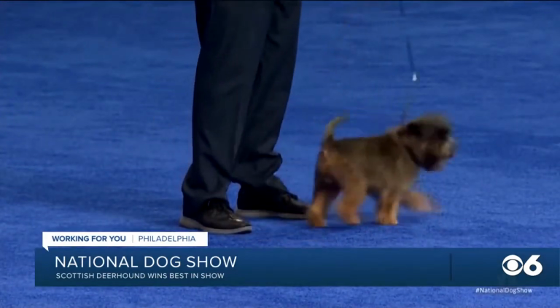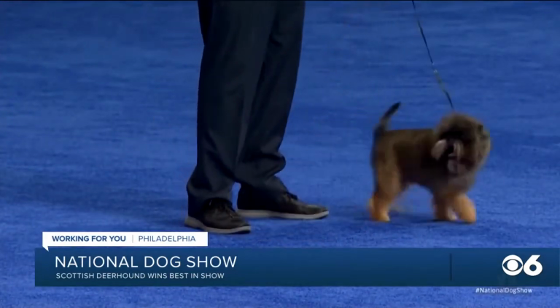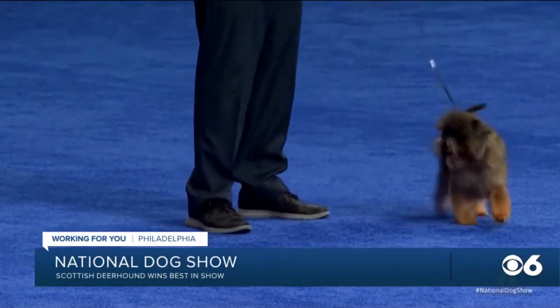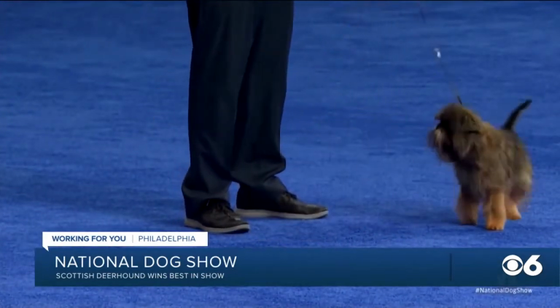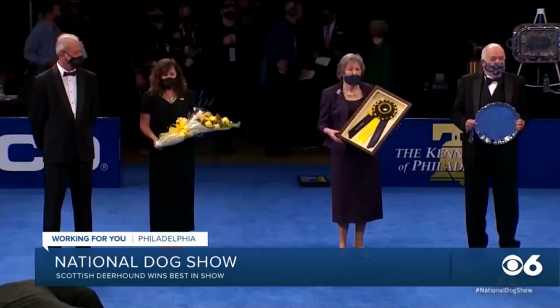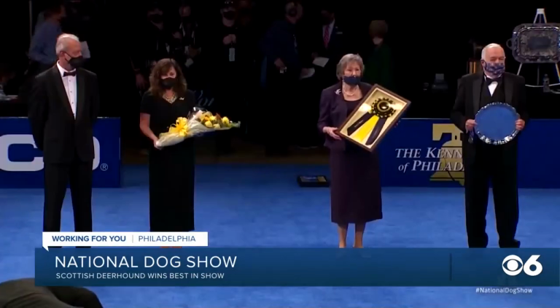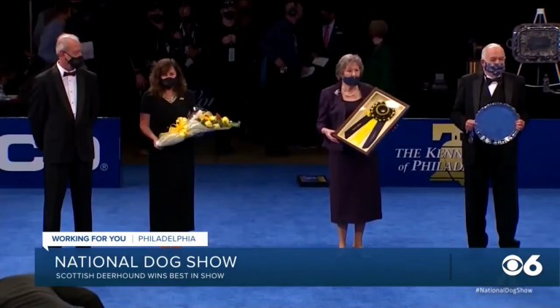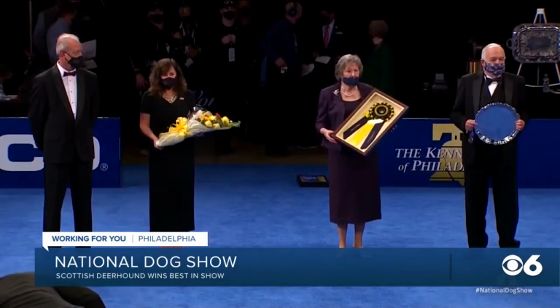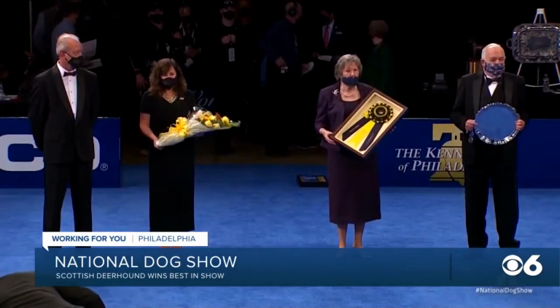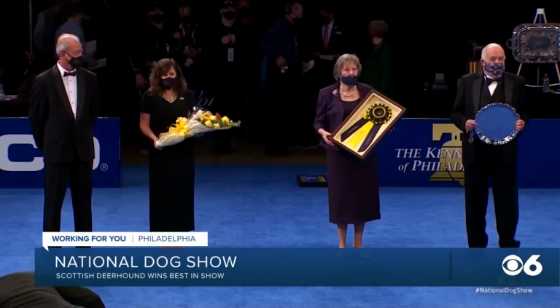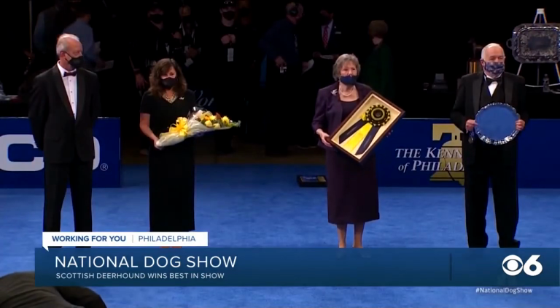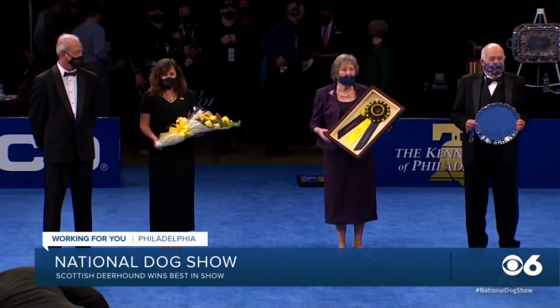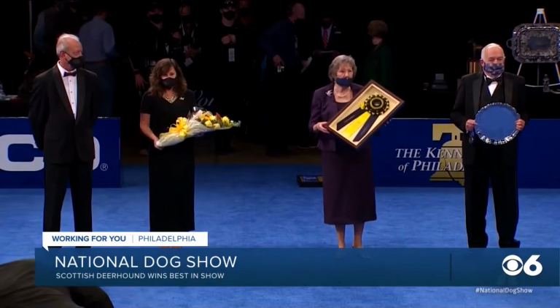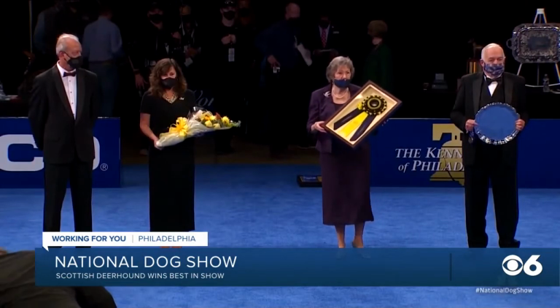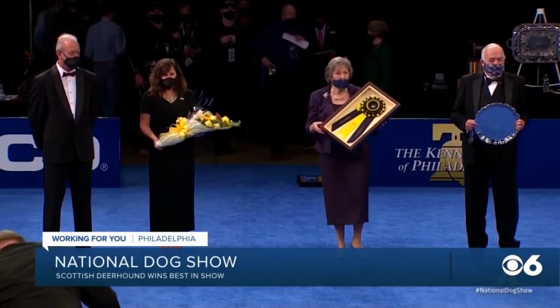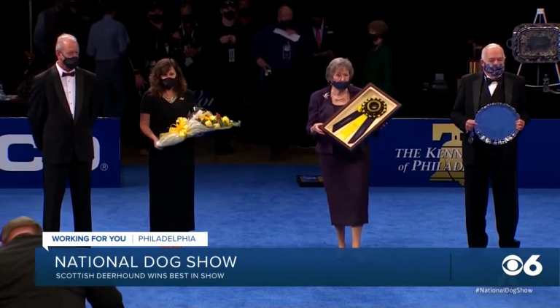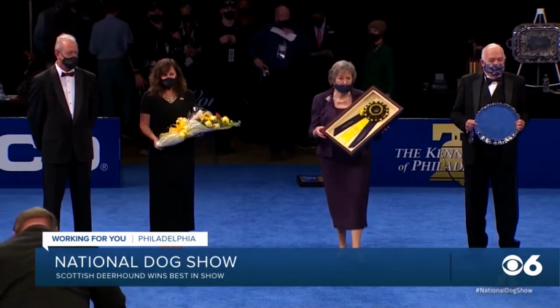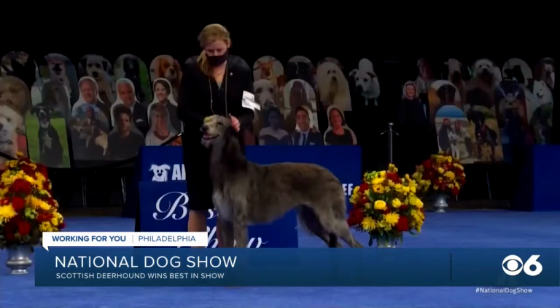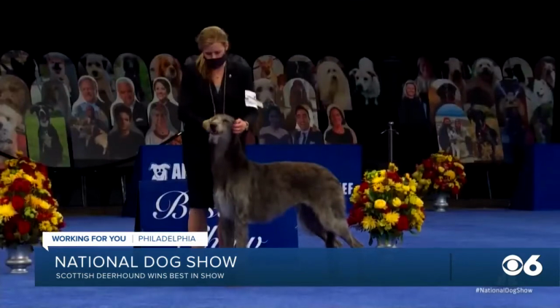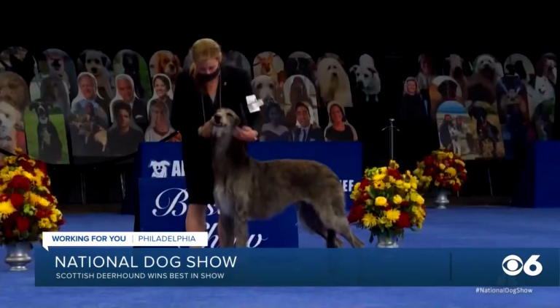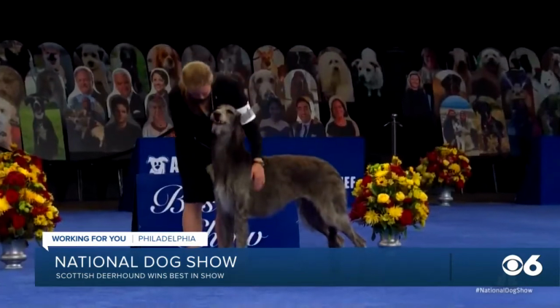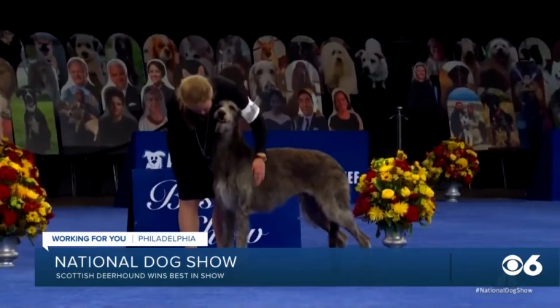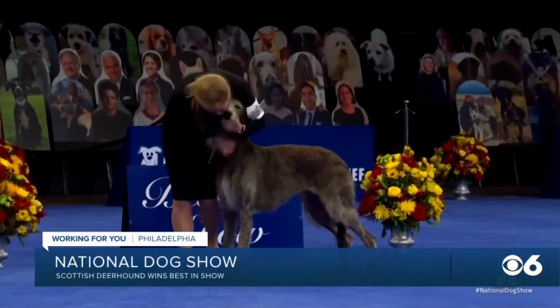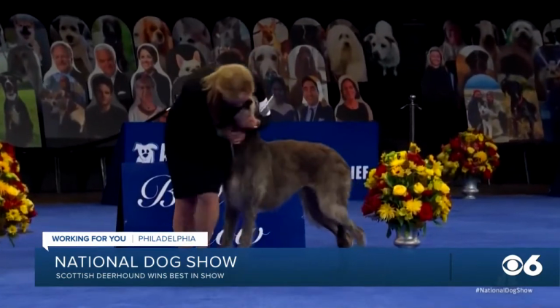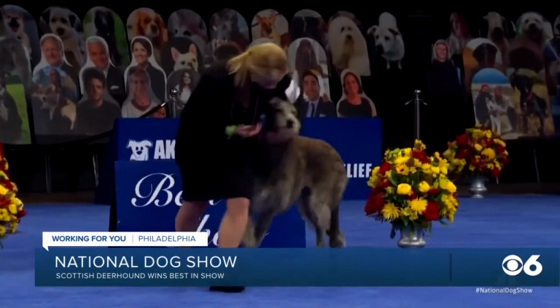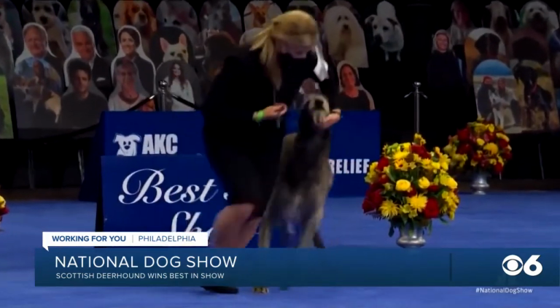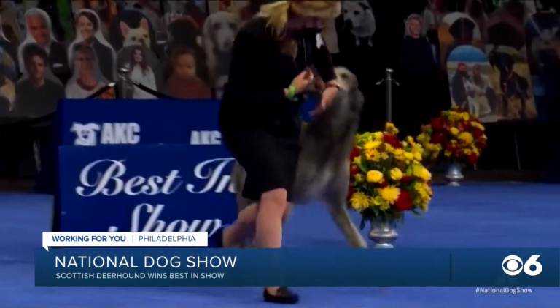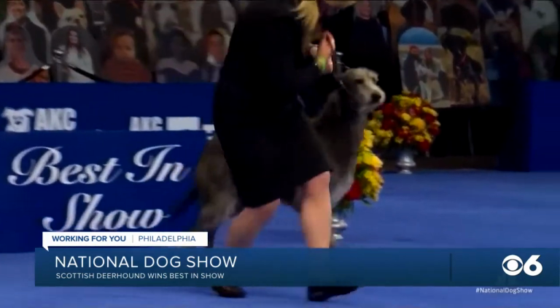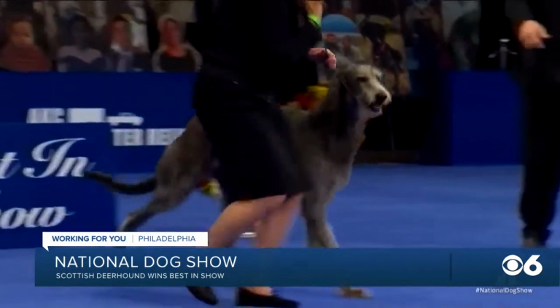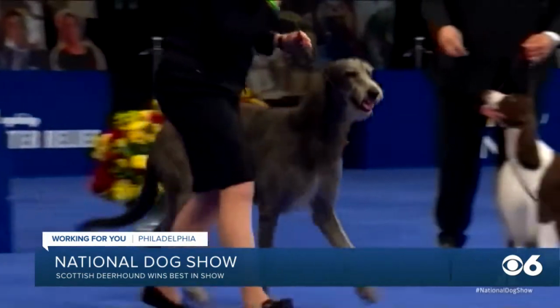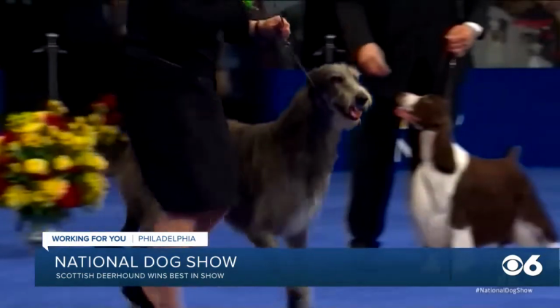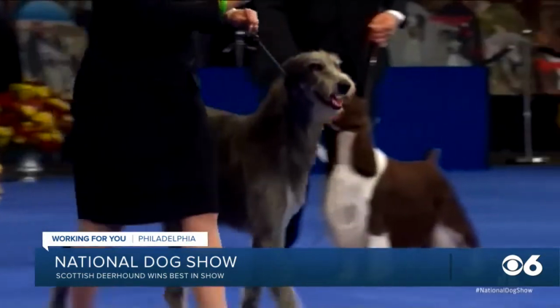Claire was one of the 600 dogs featured in the show, hosted by the Kennel Club of Philadelphia. In a regular year, 2,000 fans would attend.